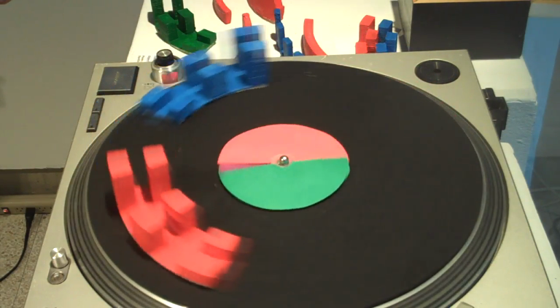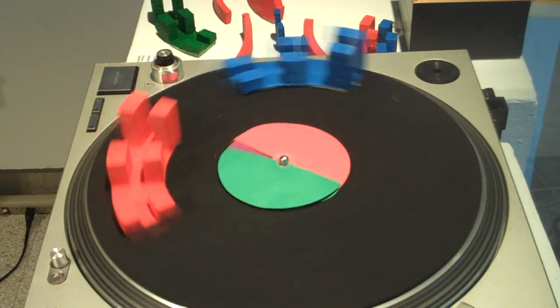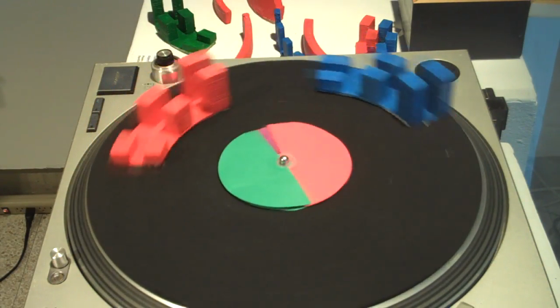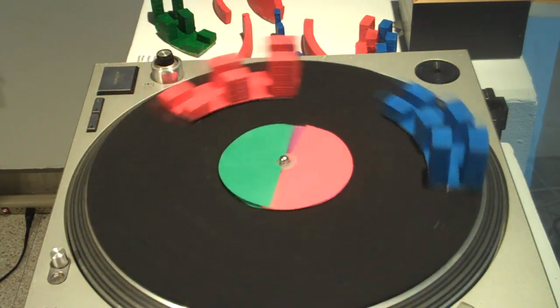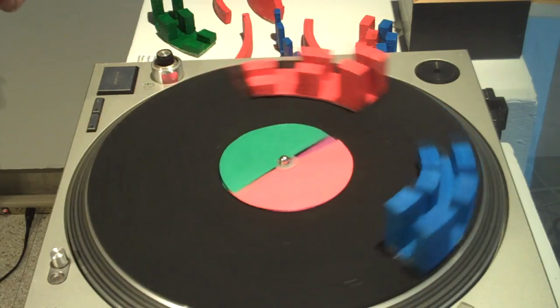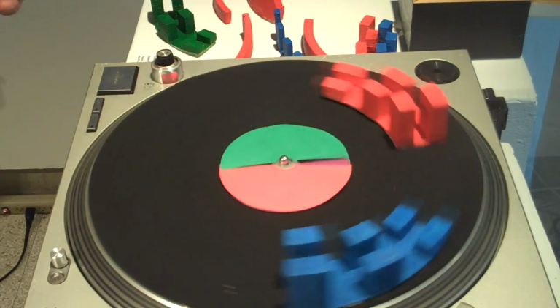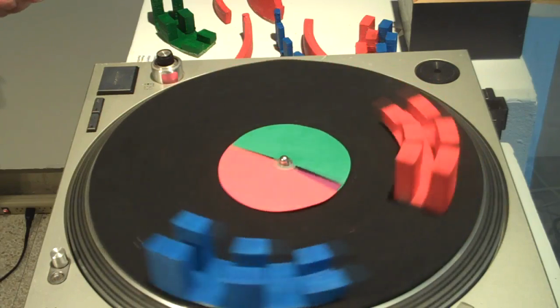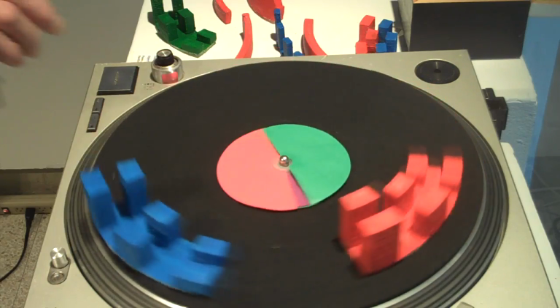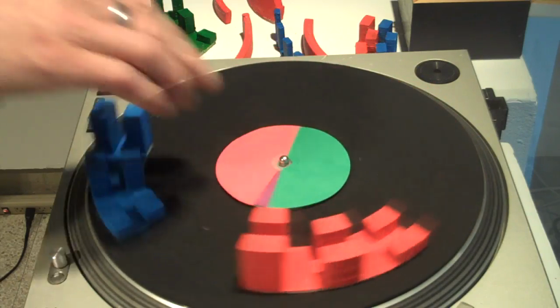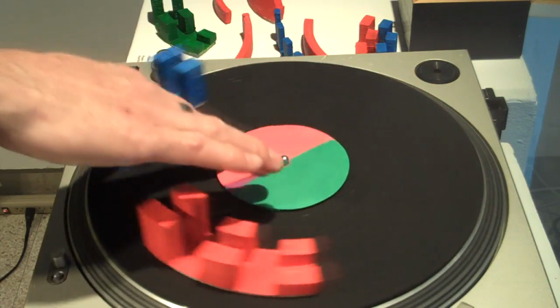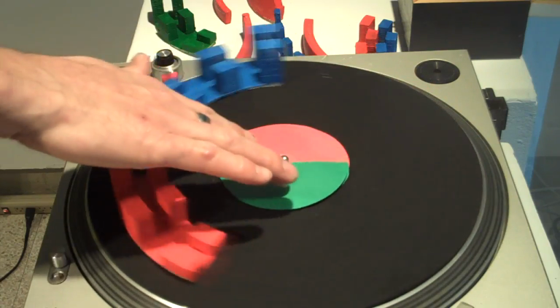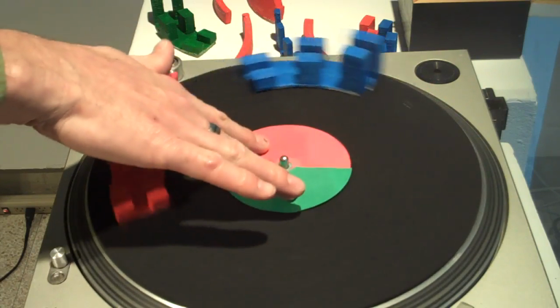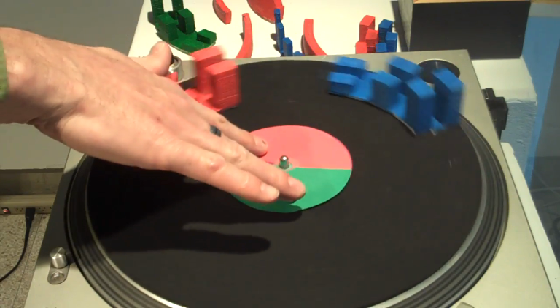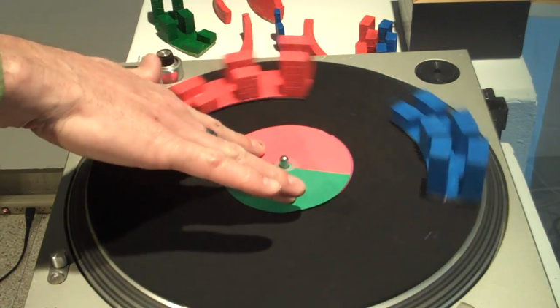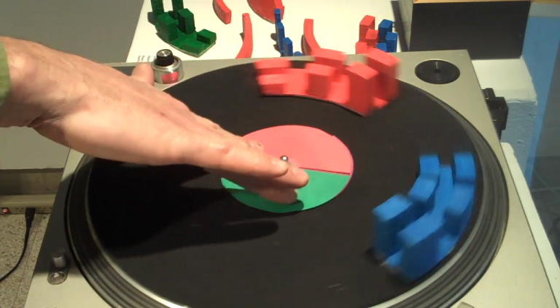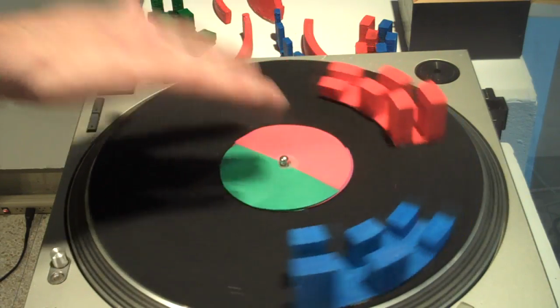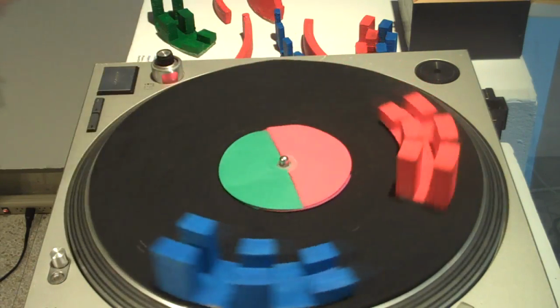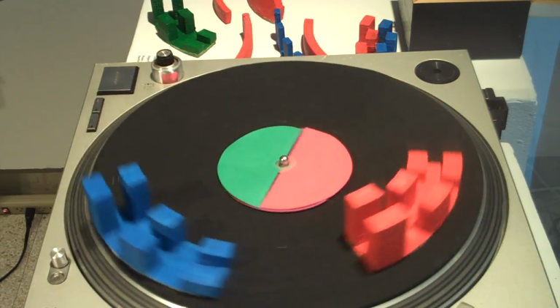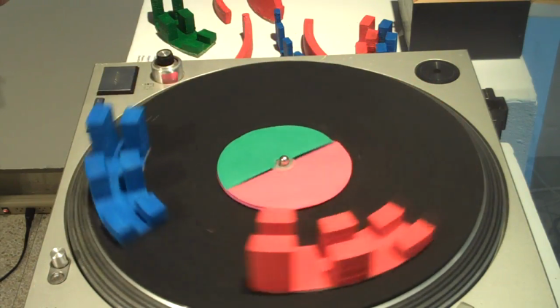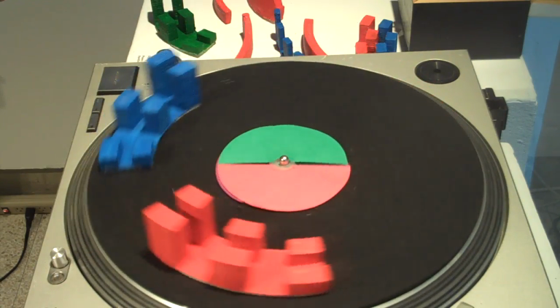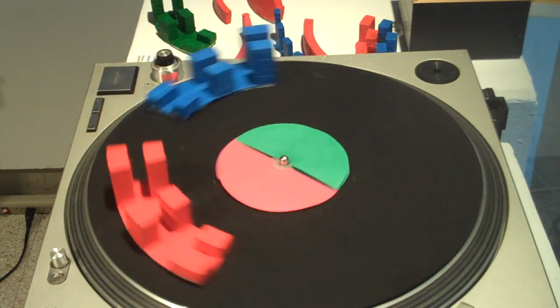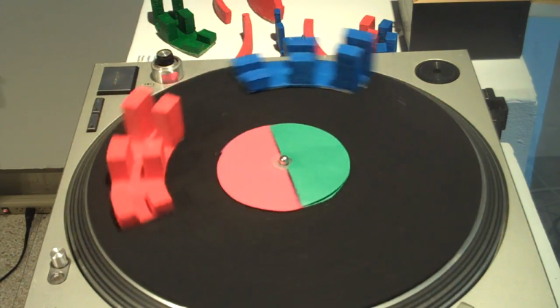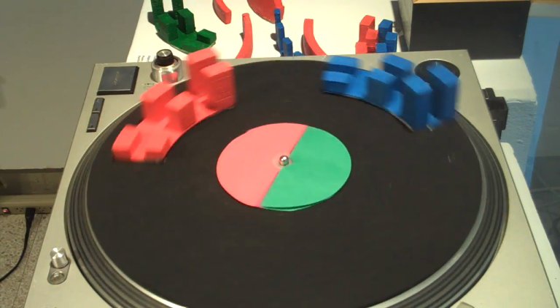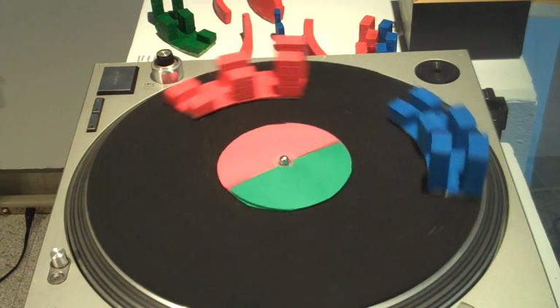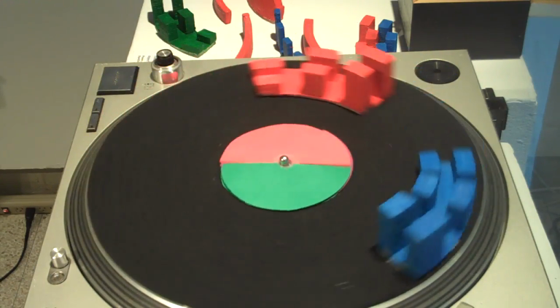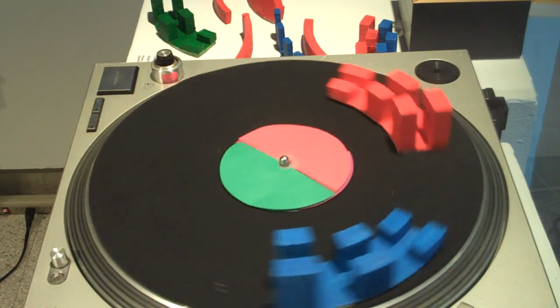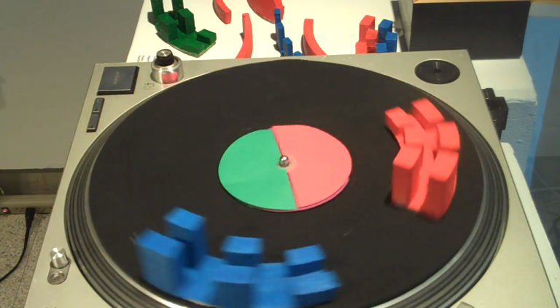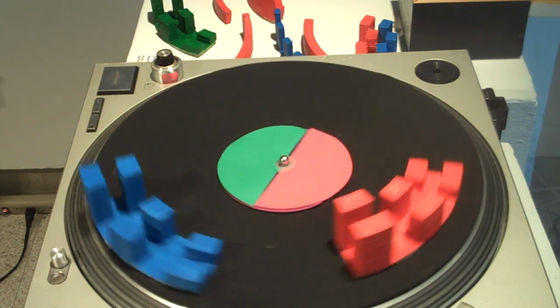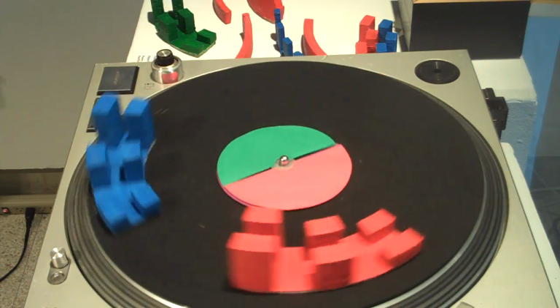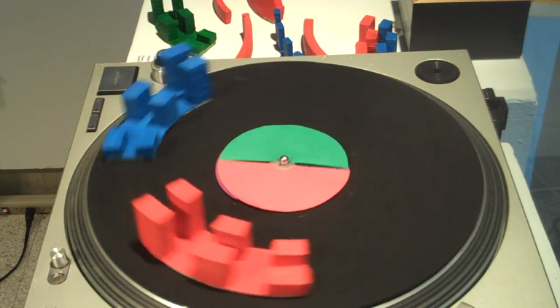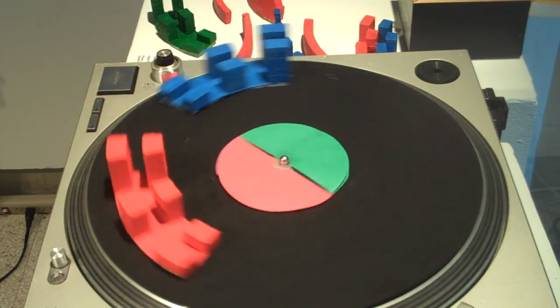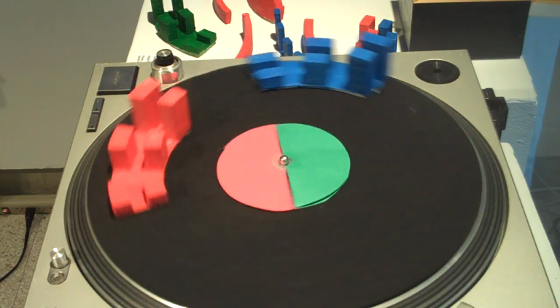The color on the even side there actually determines the pitch or the chord that is going on.